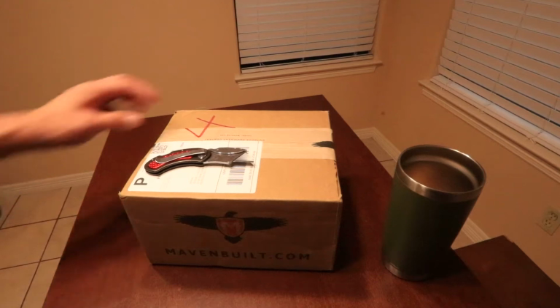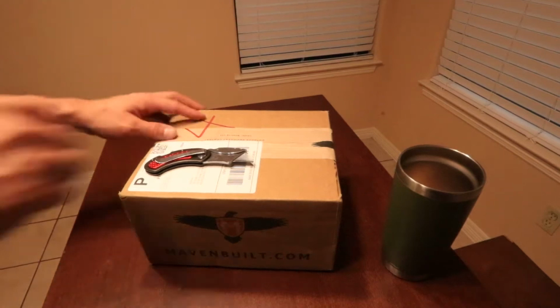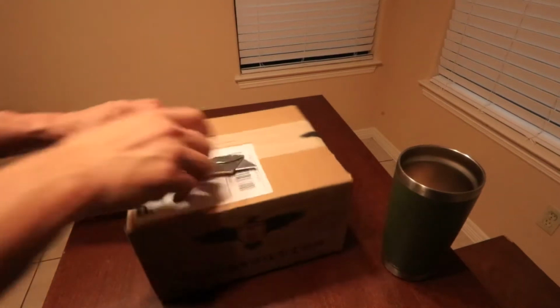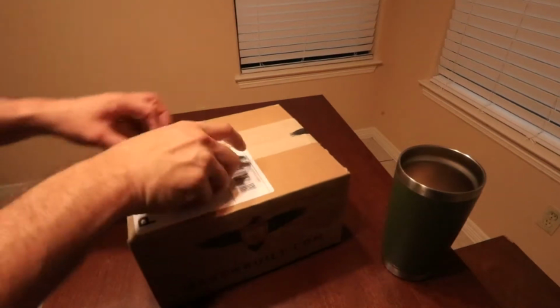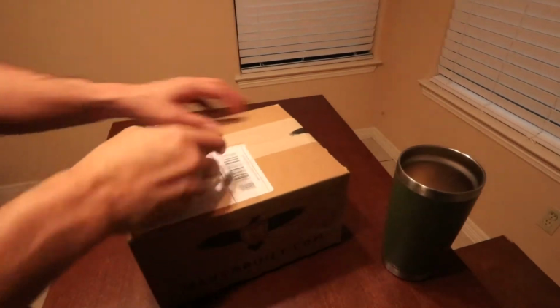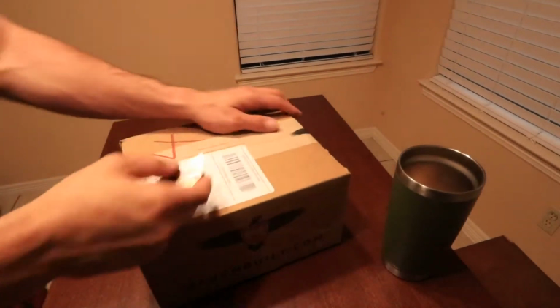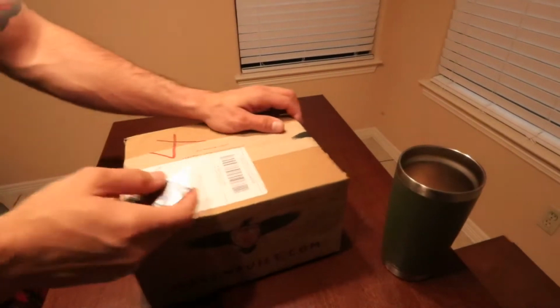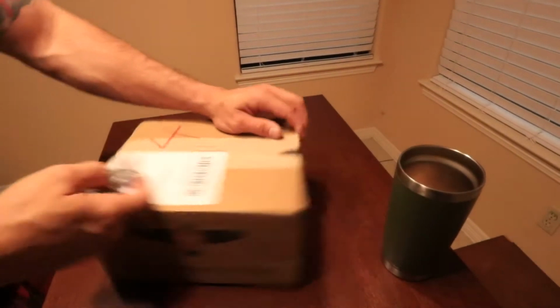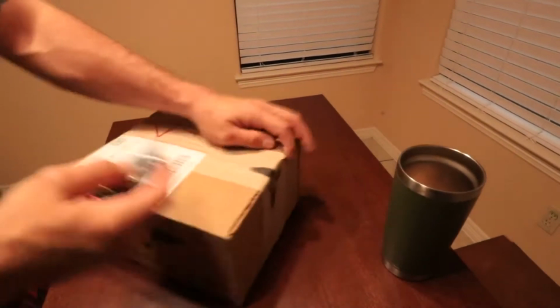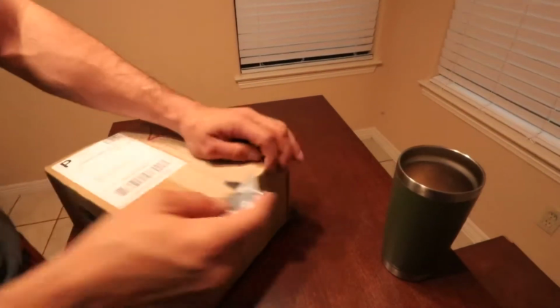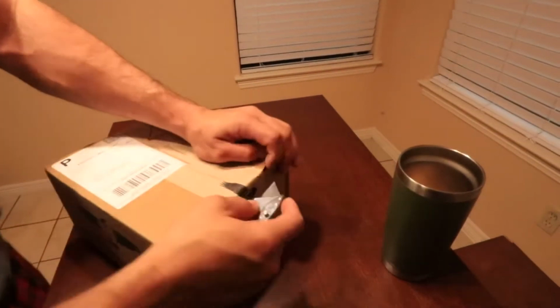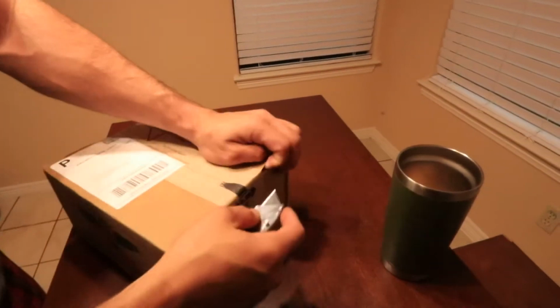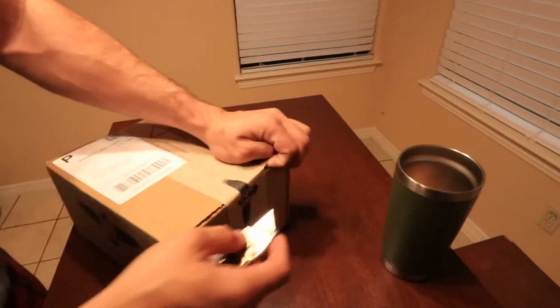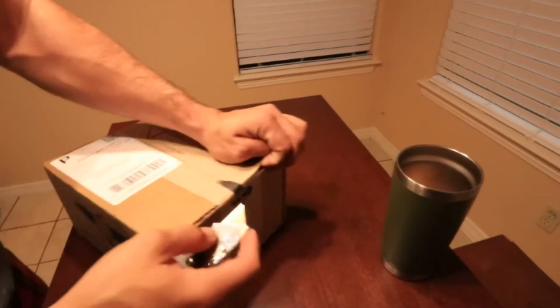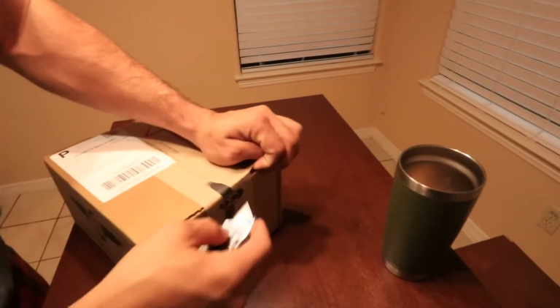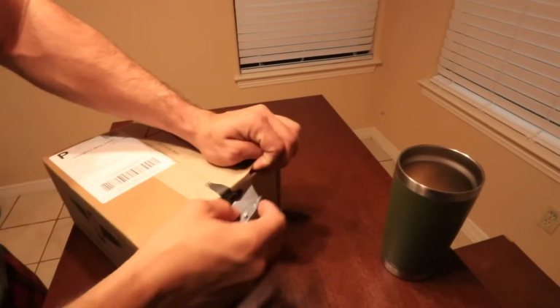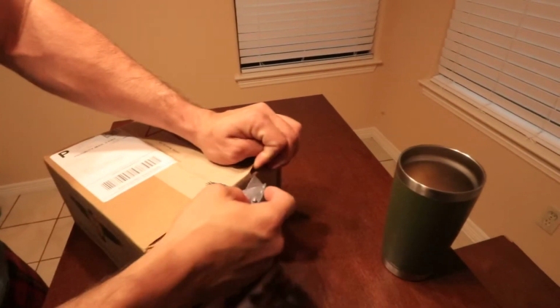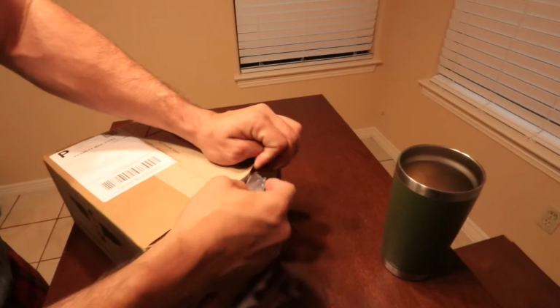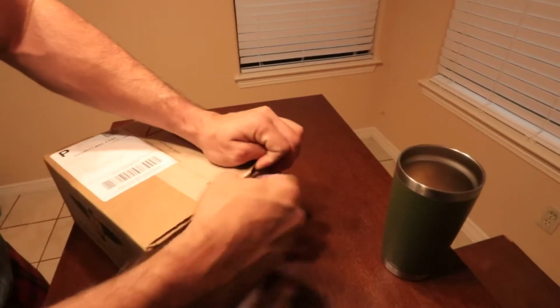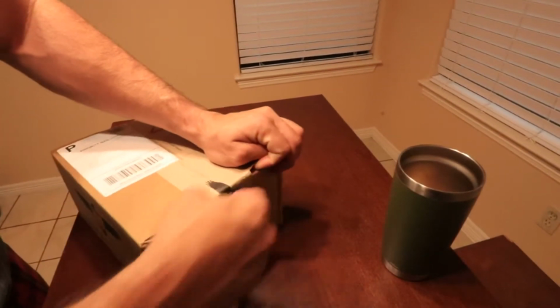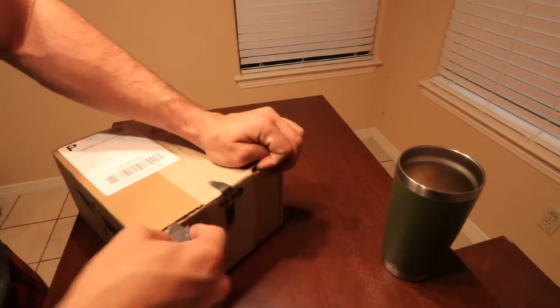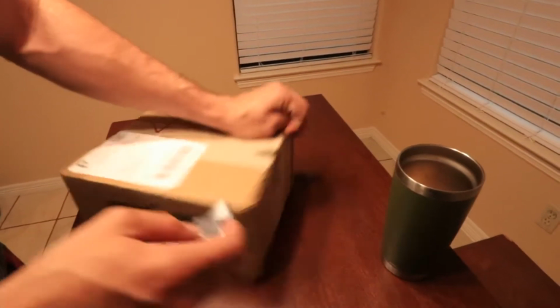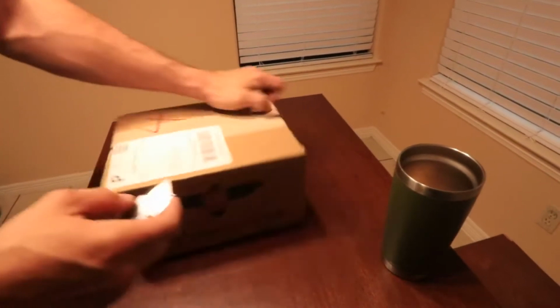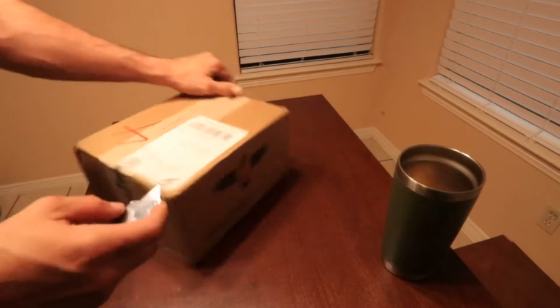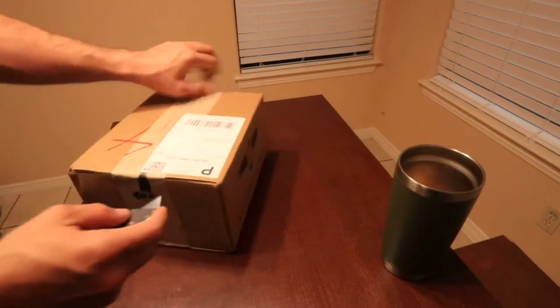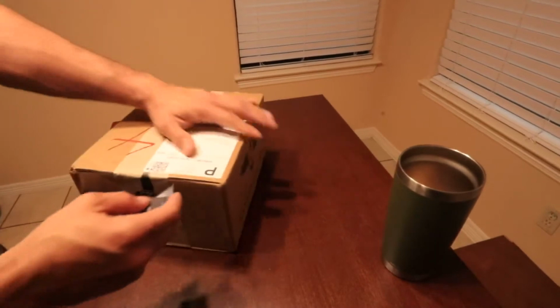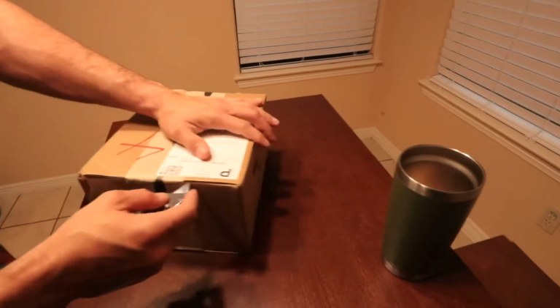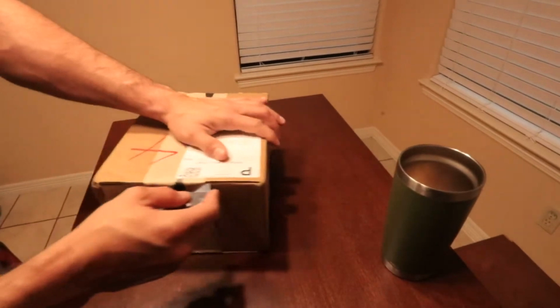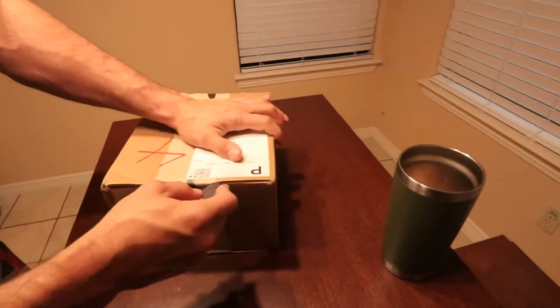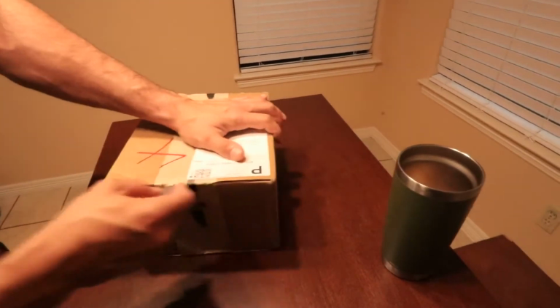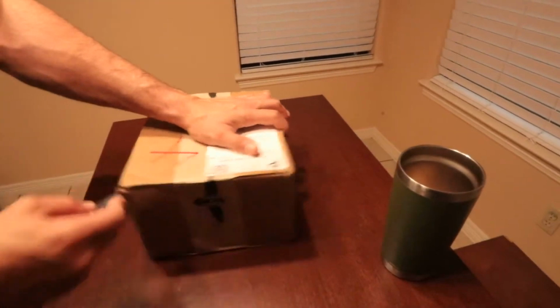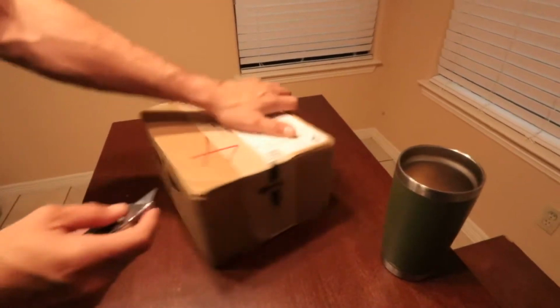Alright guys, we've got a quick unboxing. We've got these Maven C1s that came in. Let's see what we've got in here.